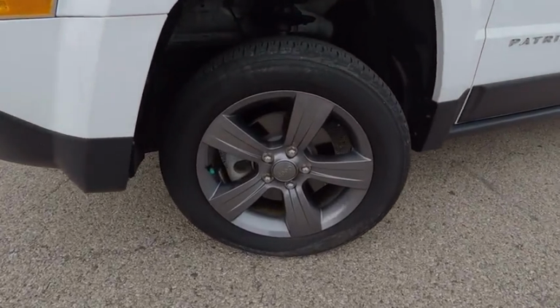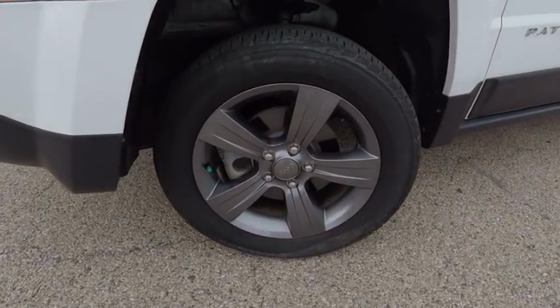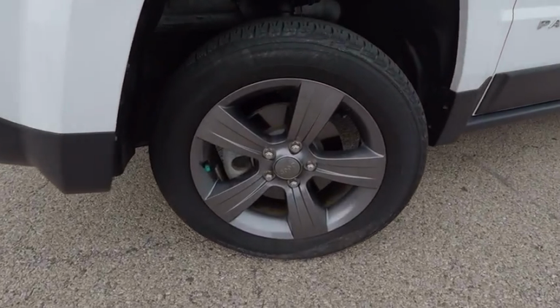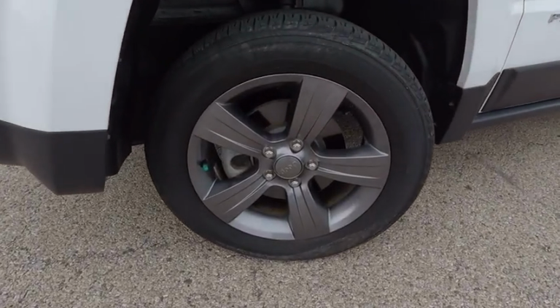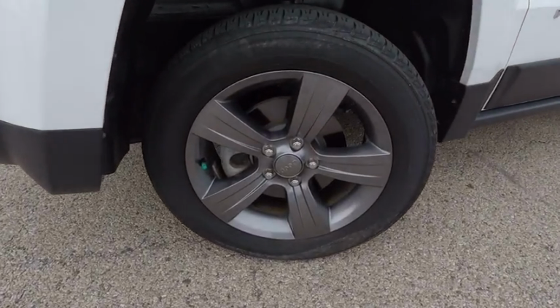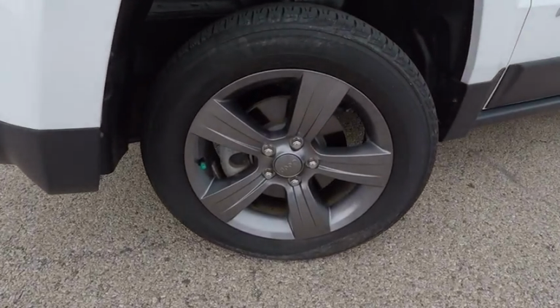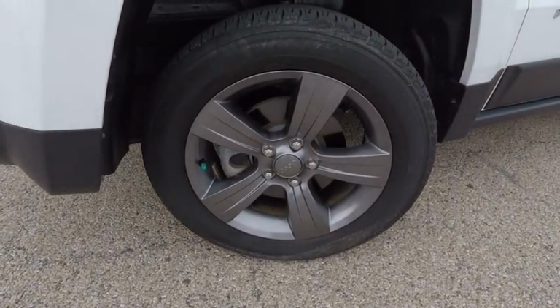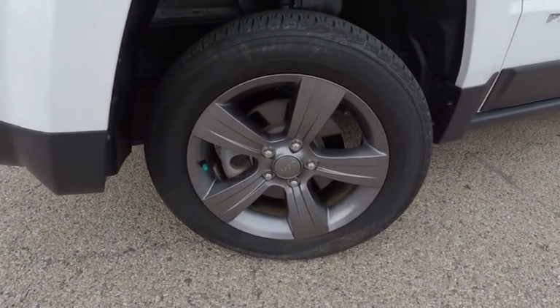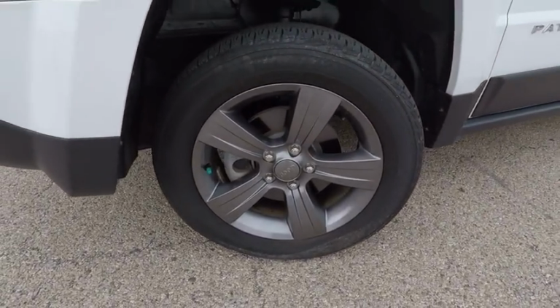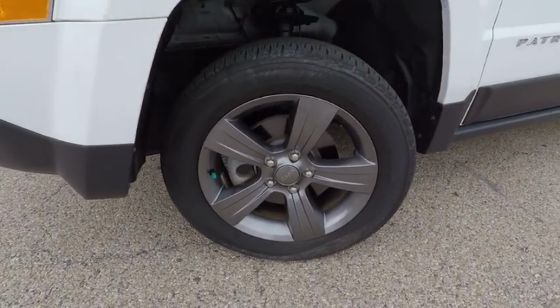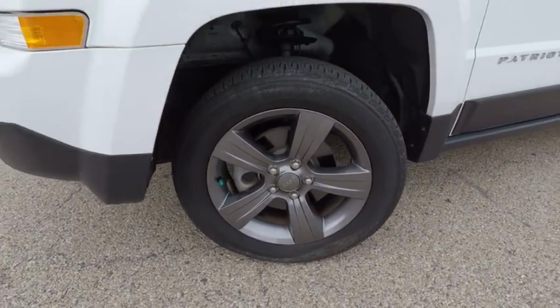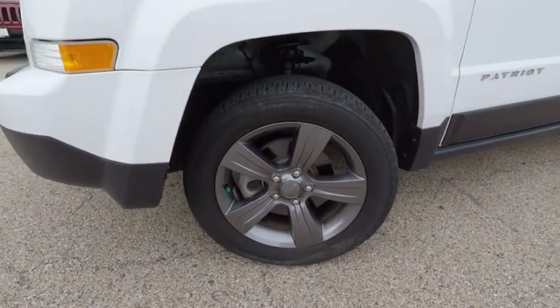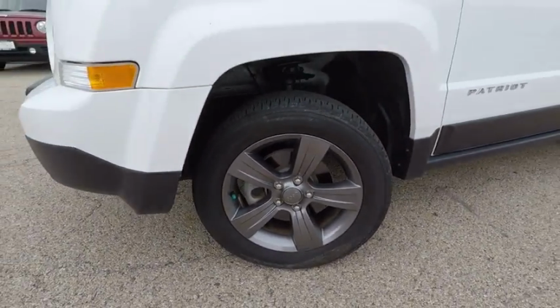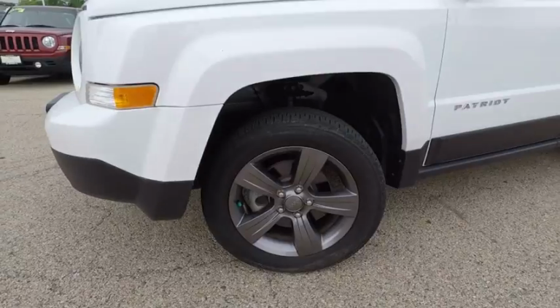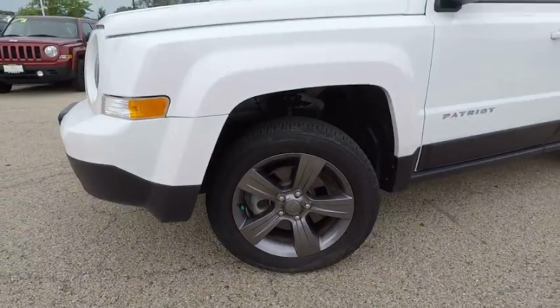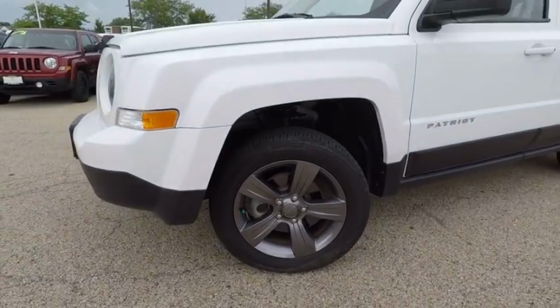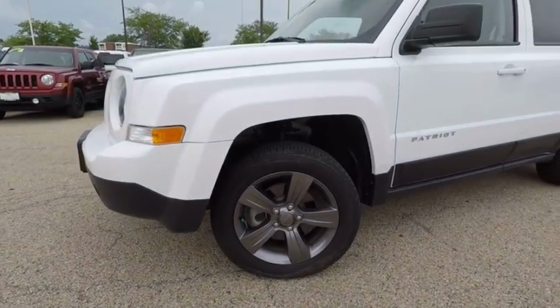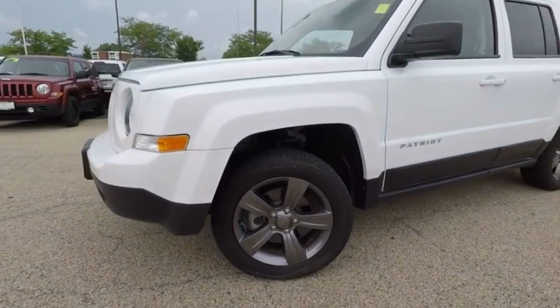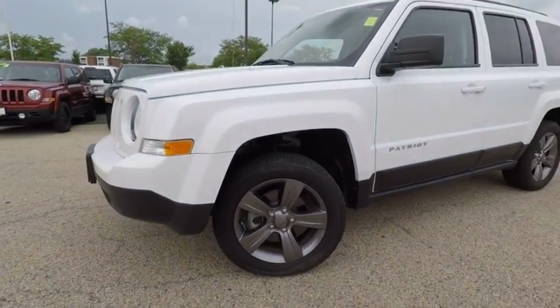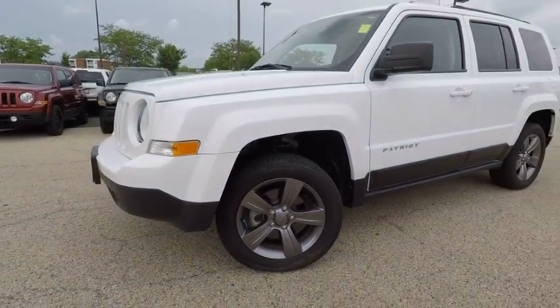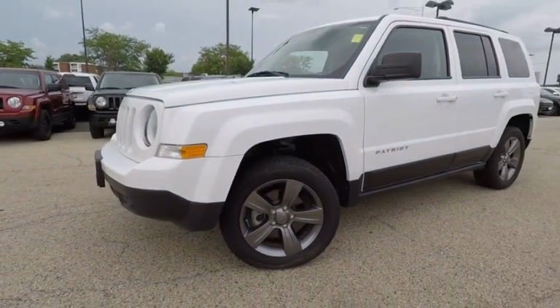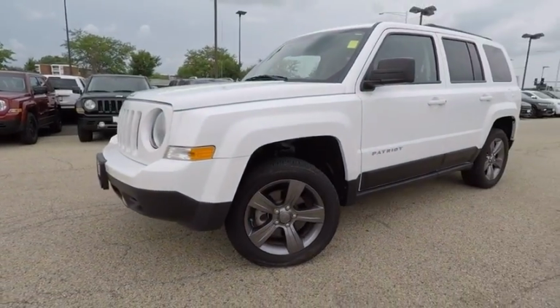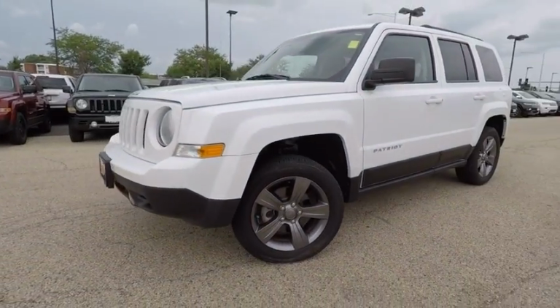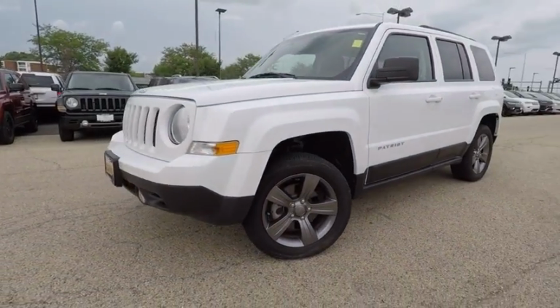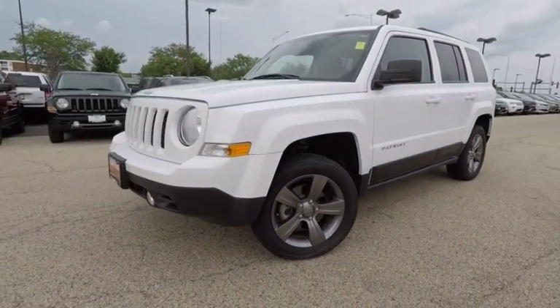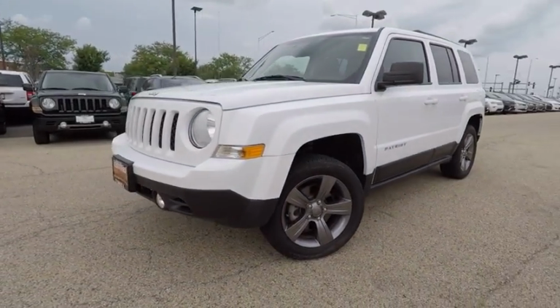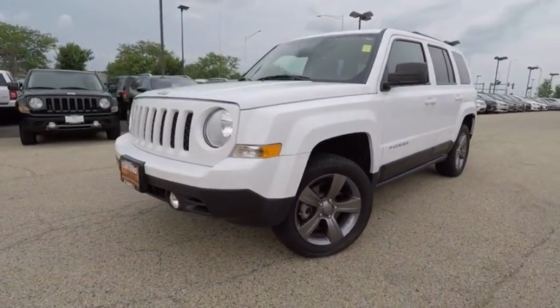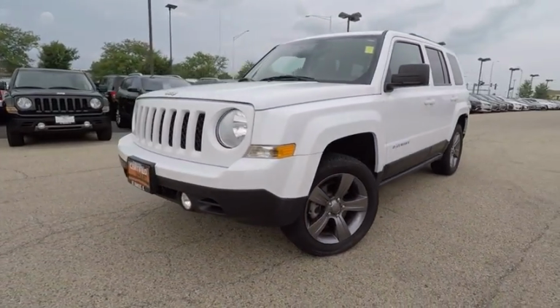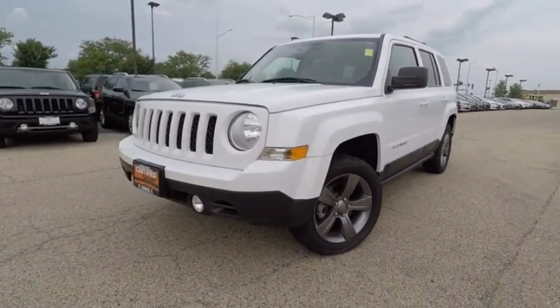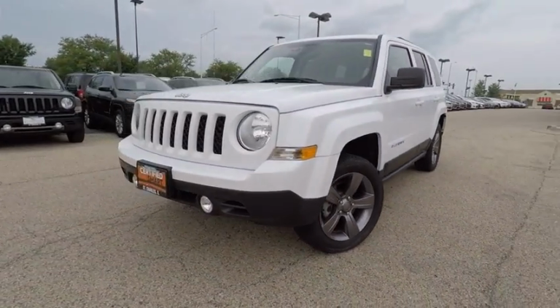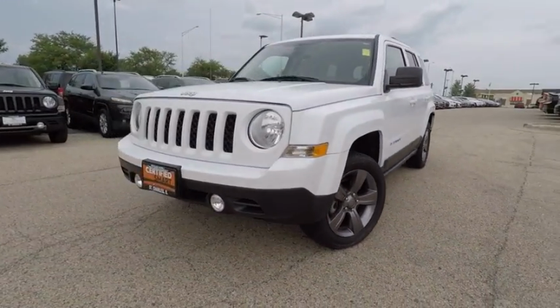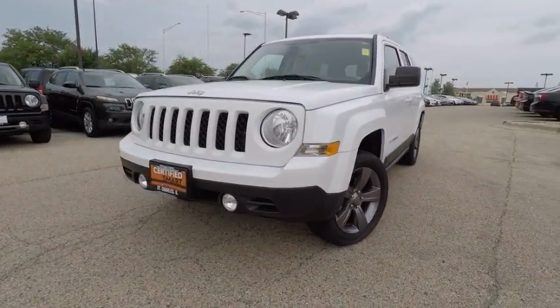Center armrests, fog lights, power windows, electronic stability control, CD player.